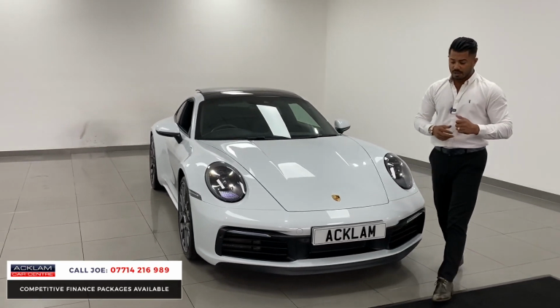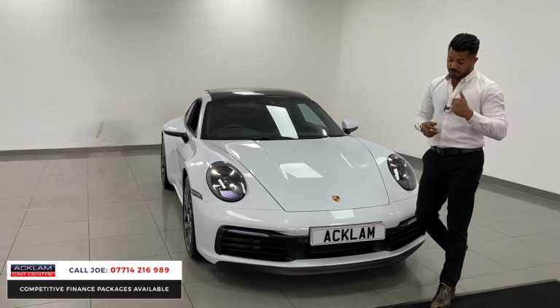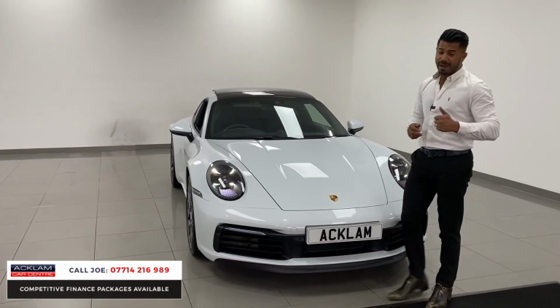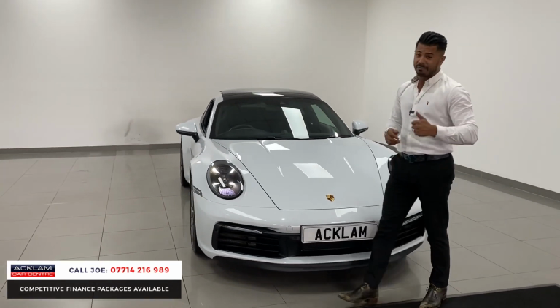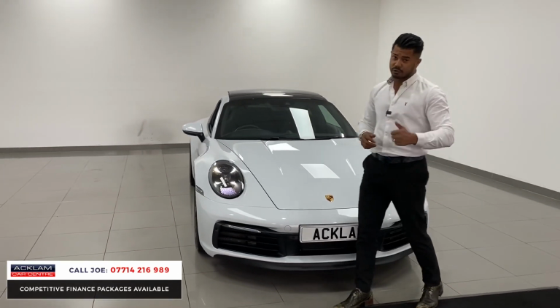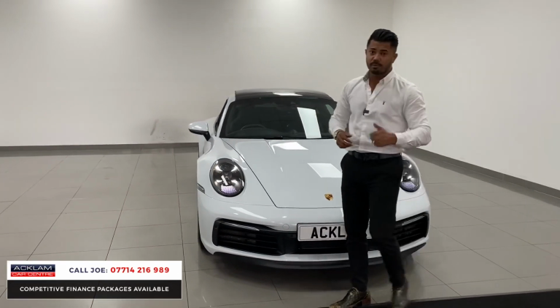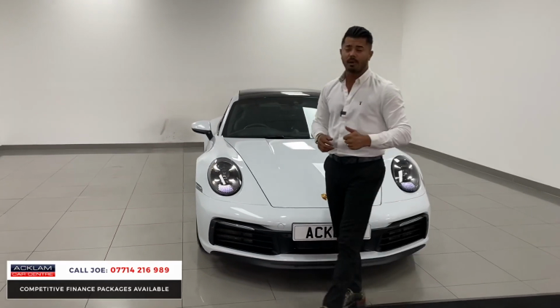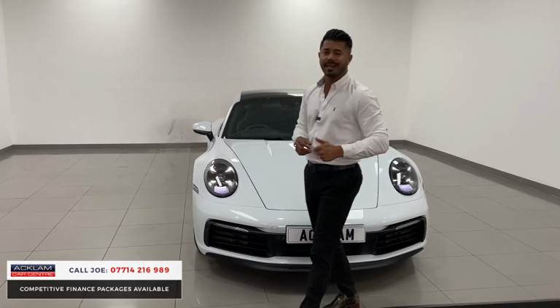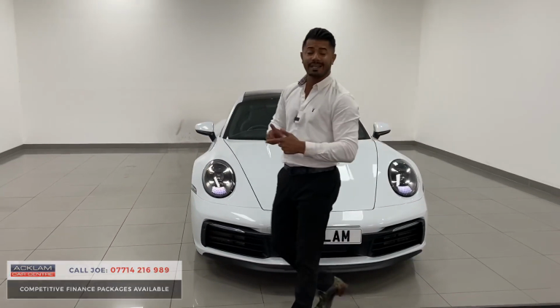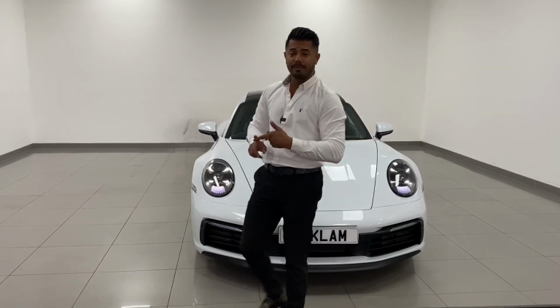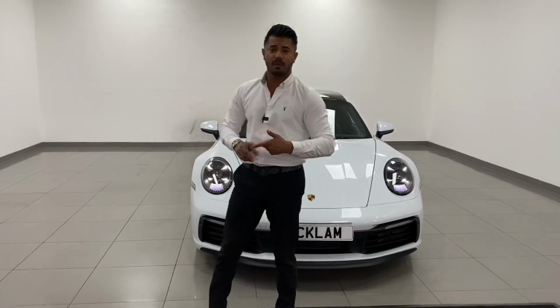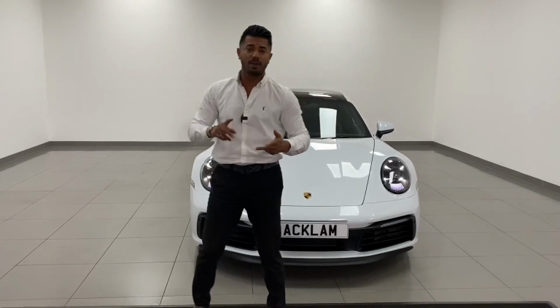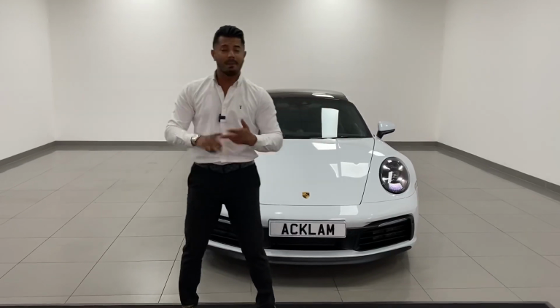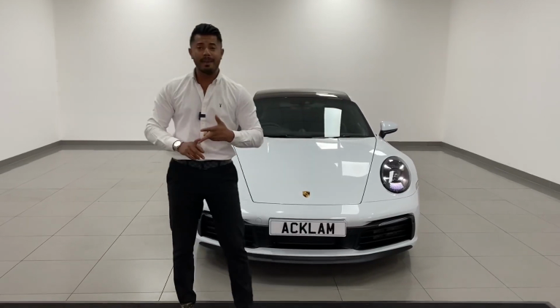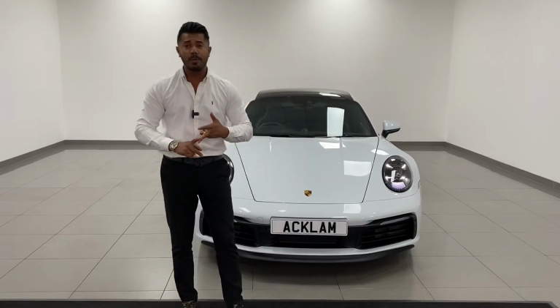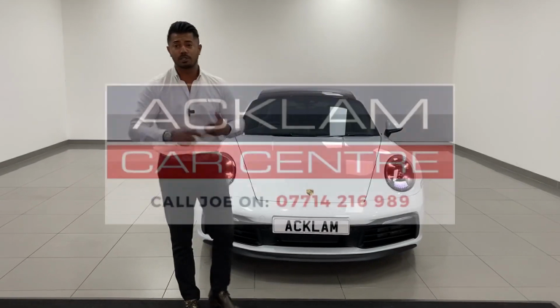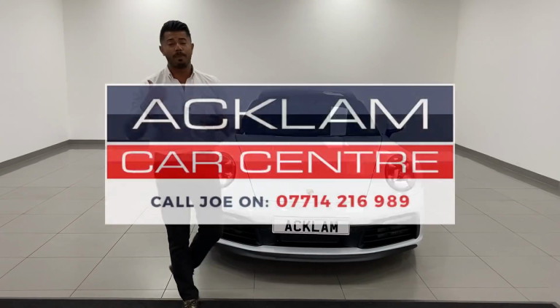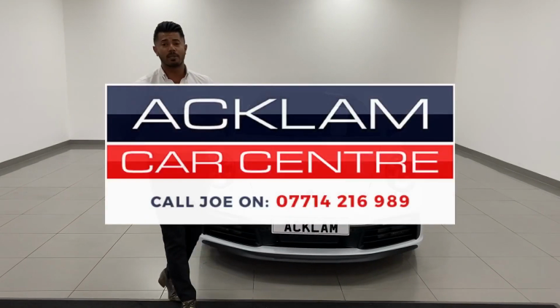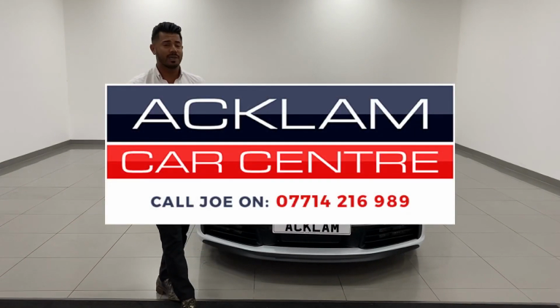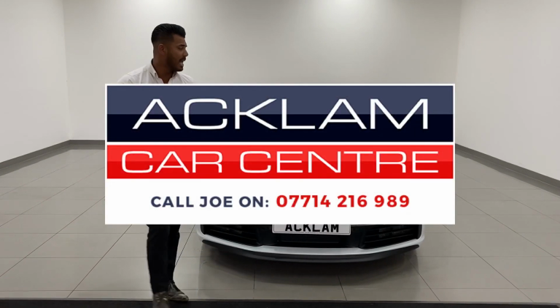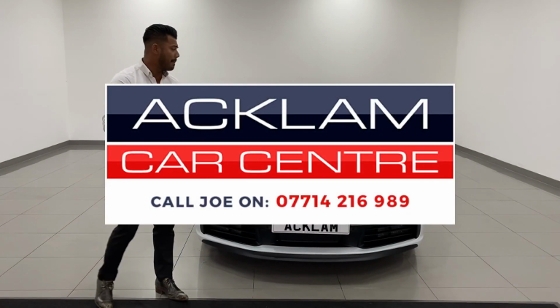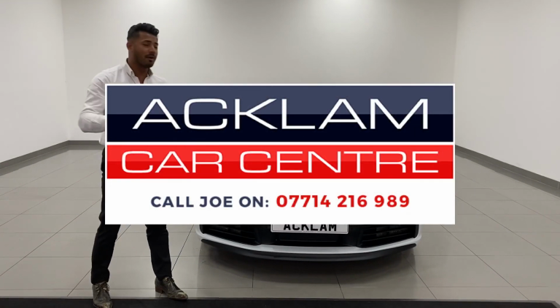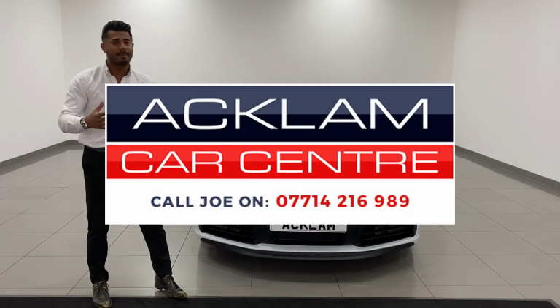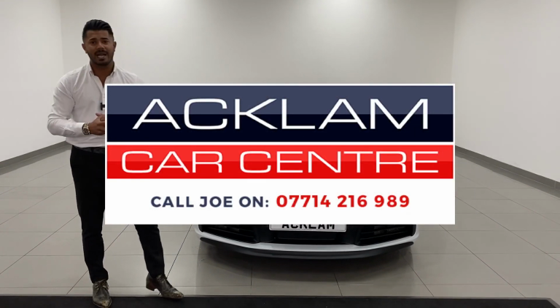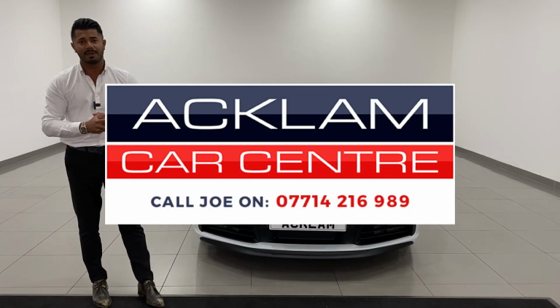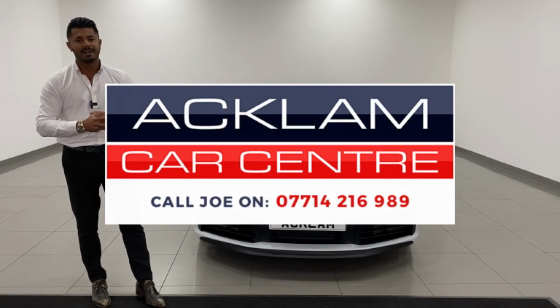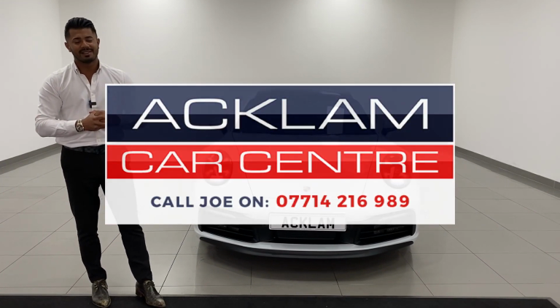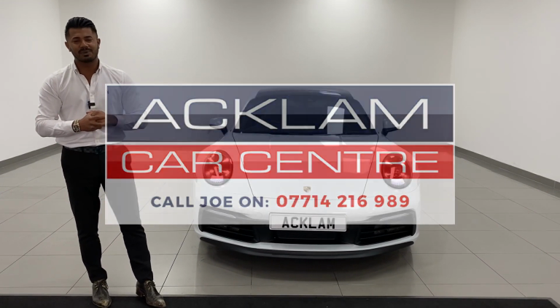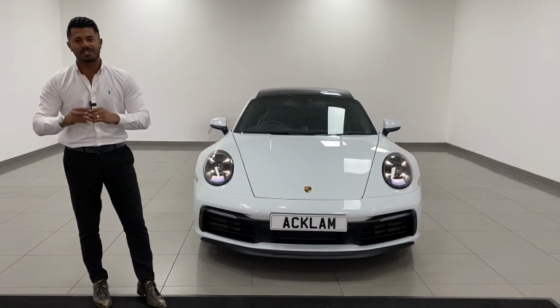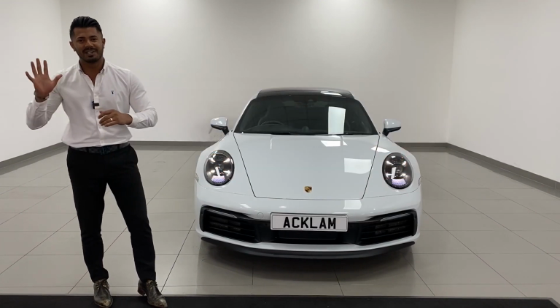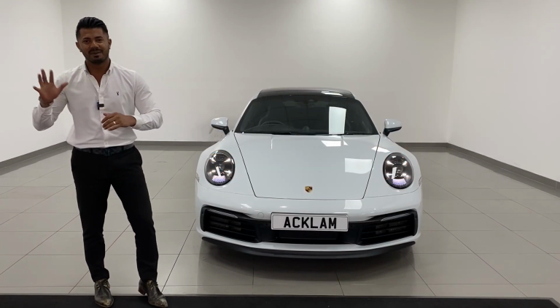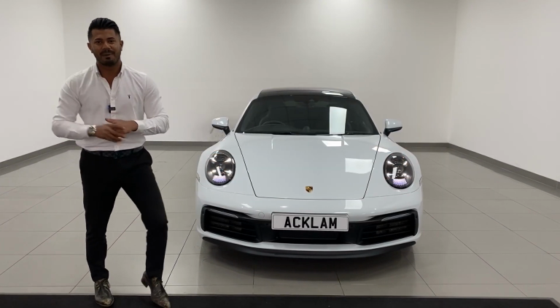So if you're in the market for a true sports car, give me a call. My name and numbers are on the bottom of the screen. I've been more than happy to help you. Thanks for watching. Bye-bye.